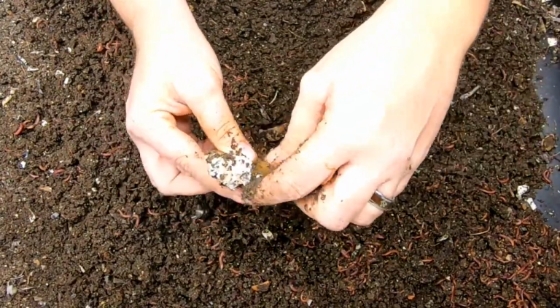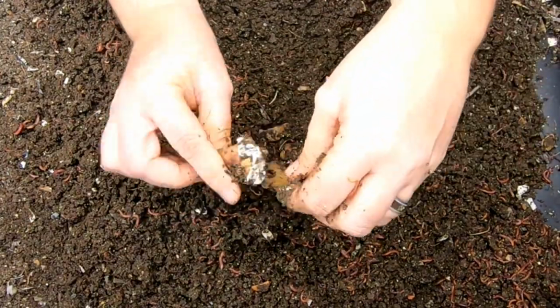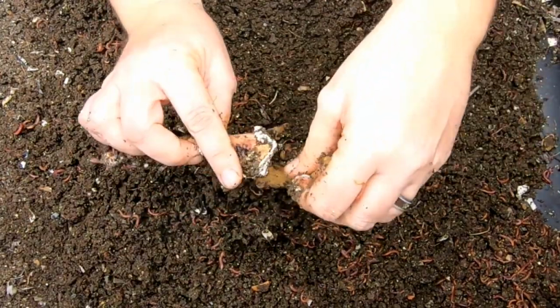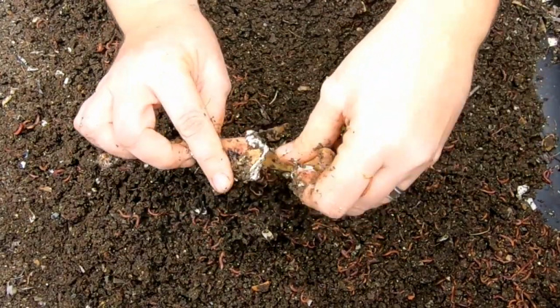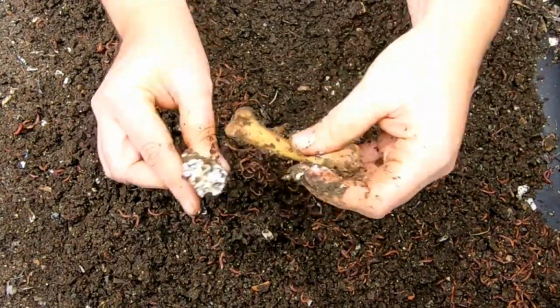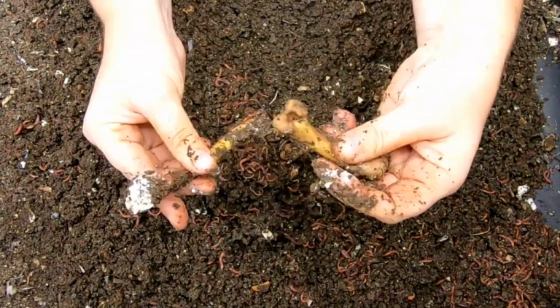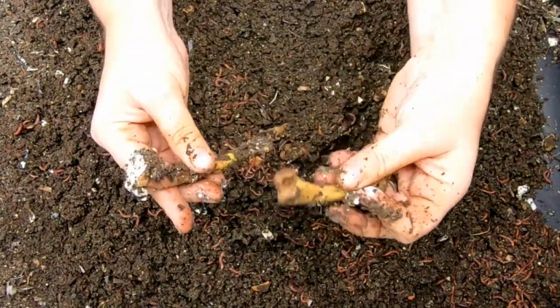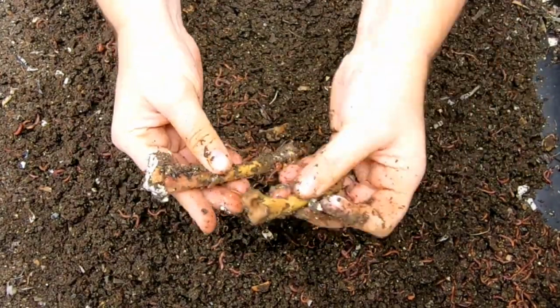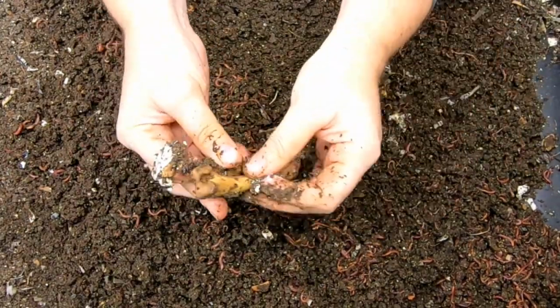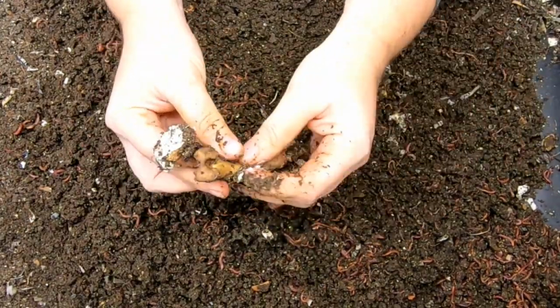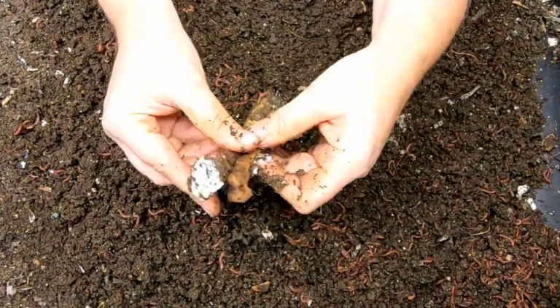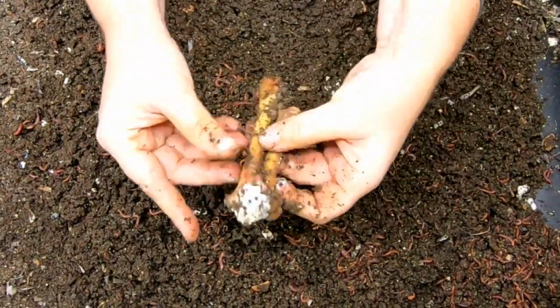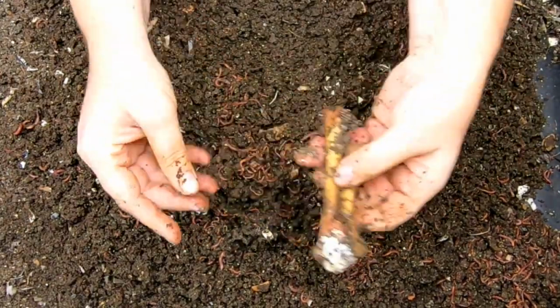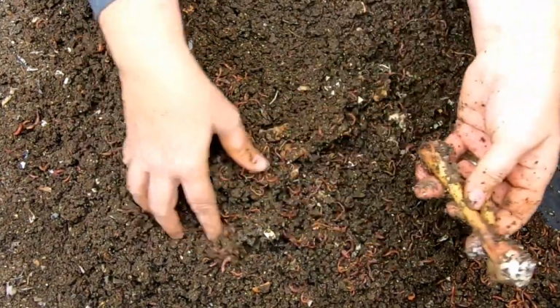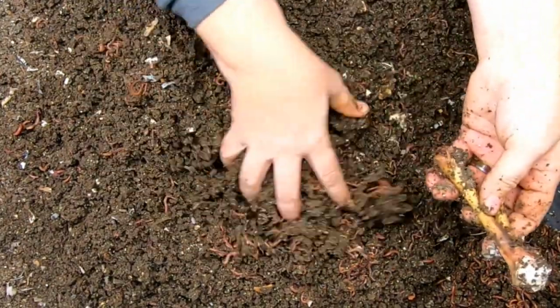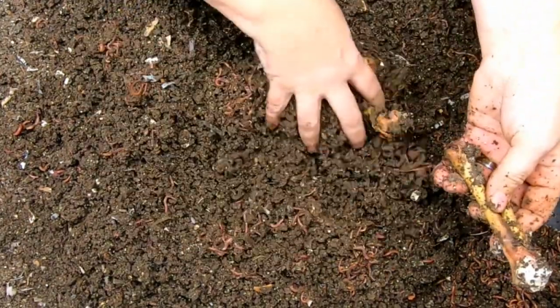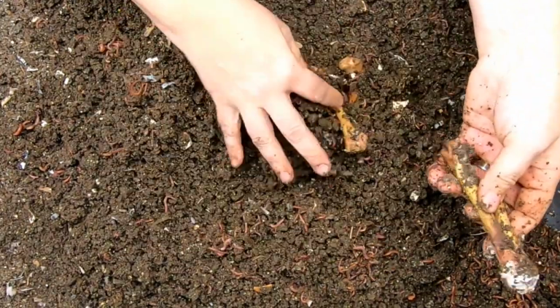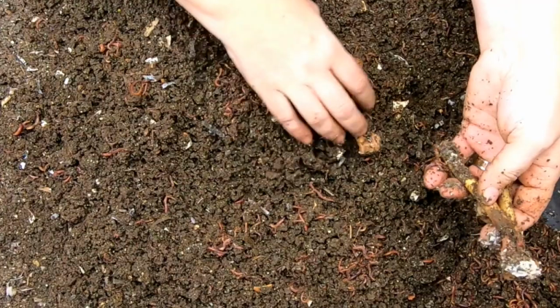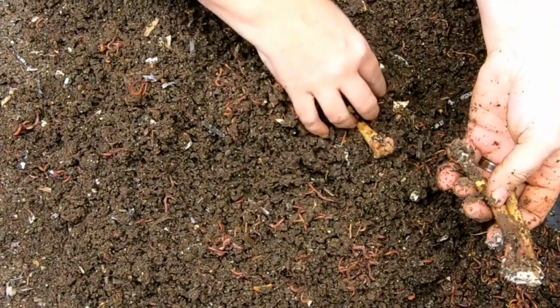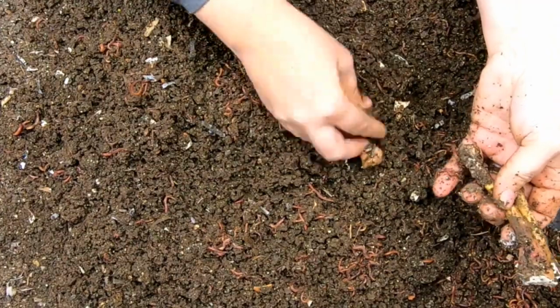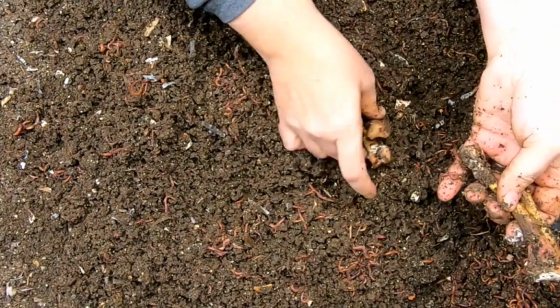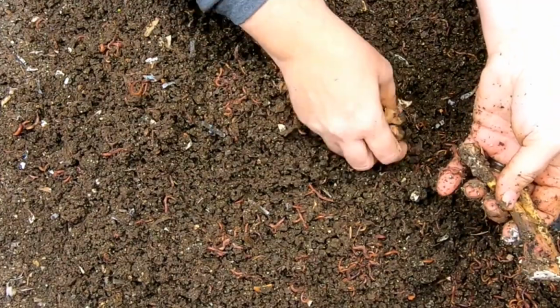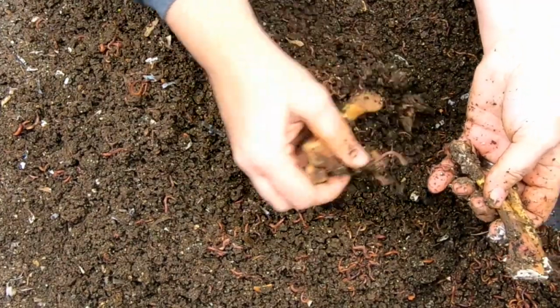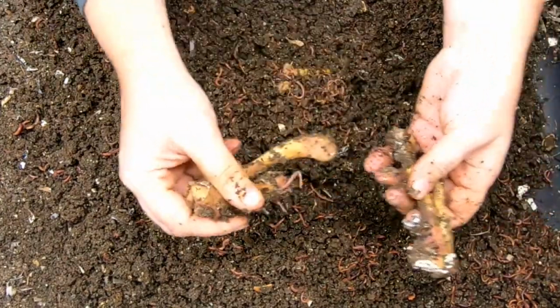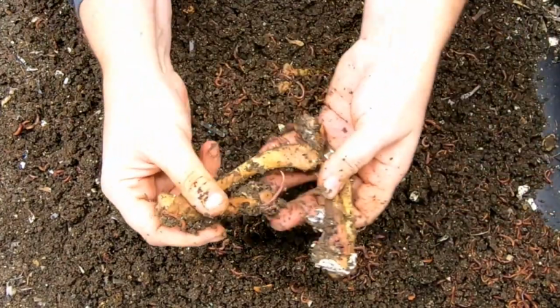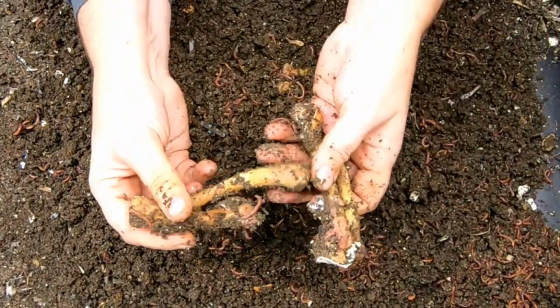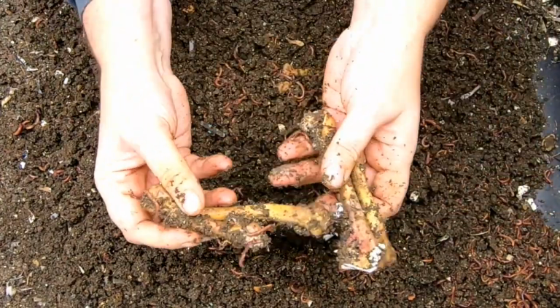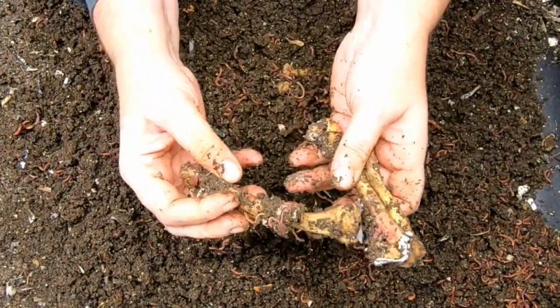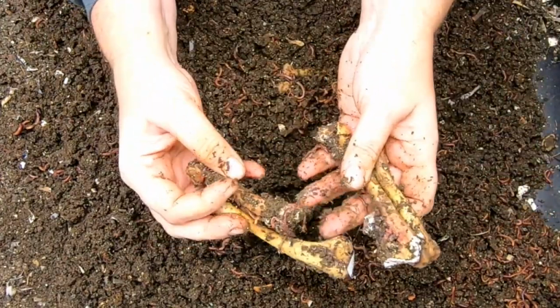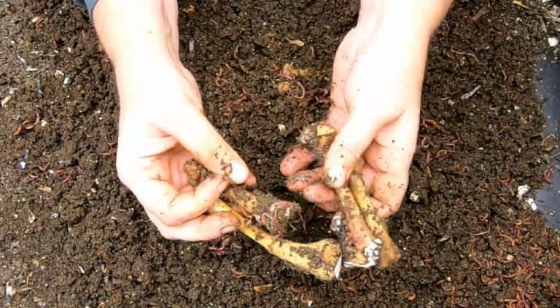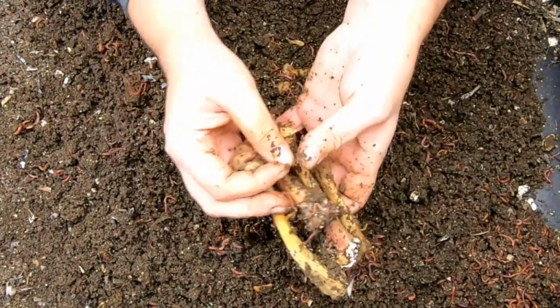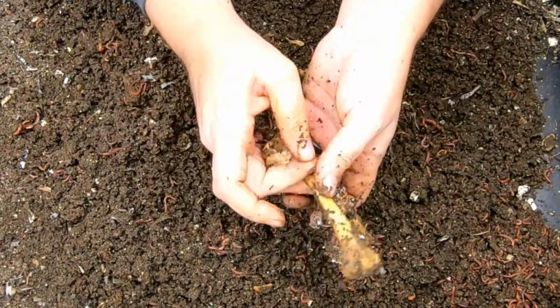Looks like they've really cleaned that one up. That looks like some mold or something there. But these were cooked chicken bones from chicken soup.